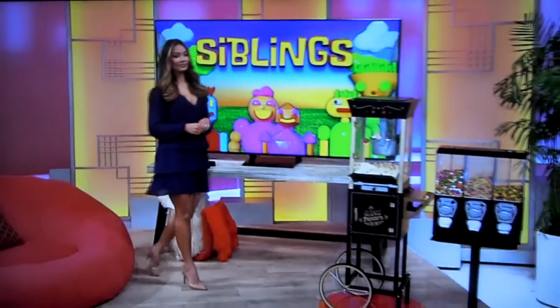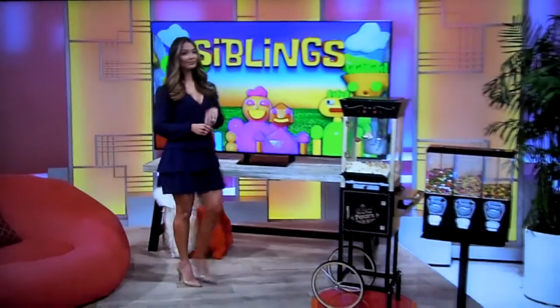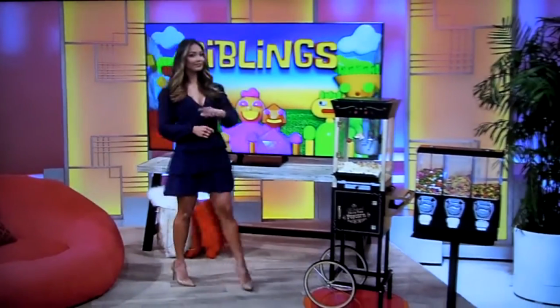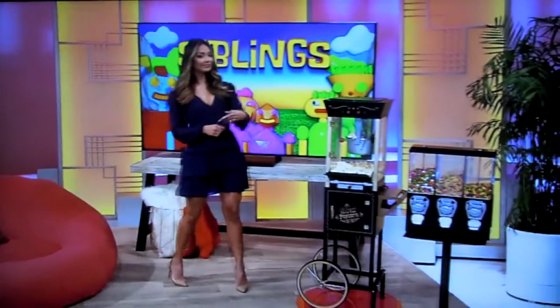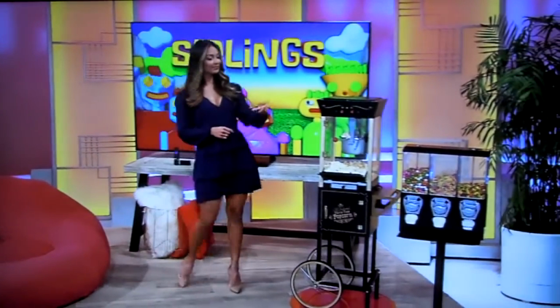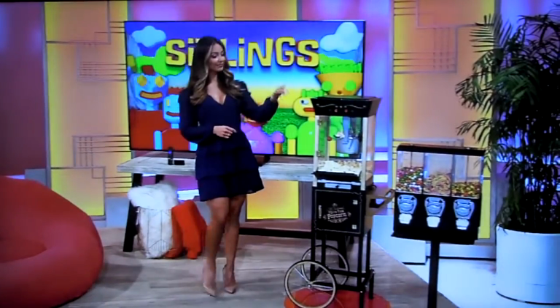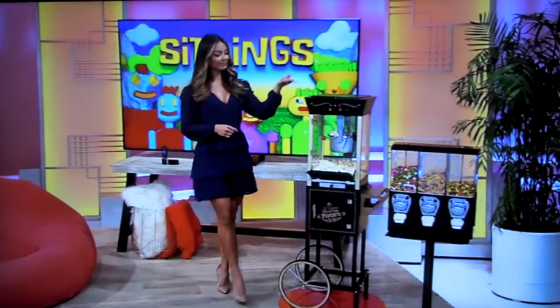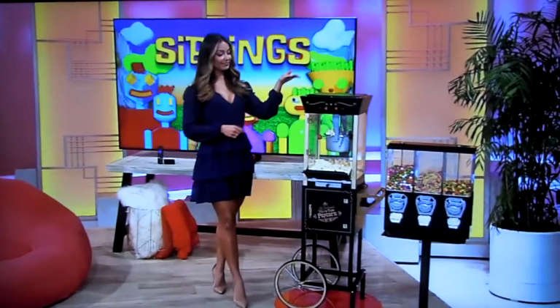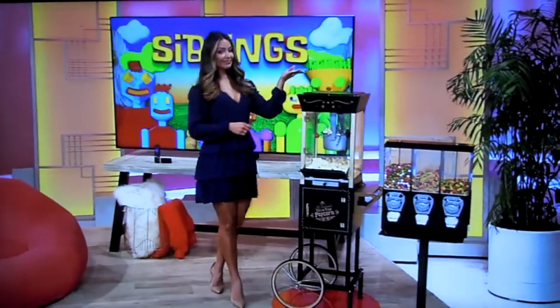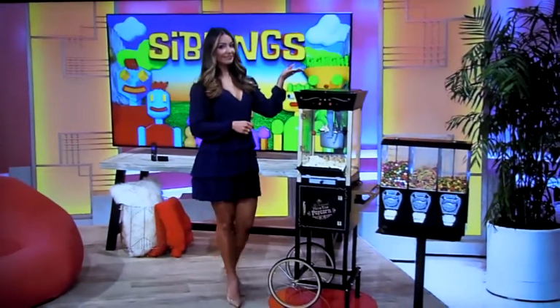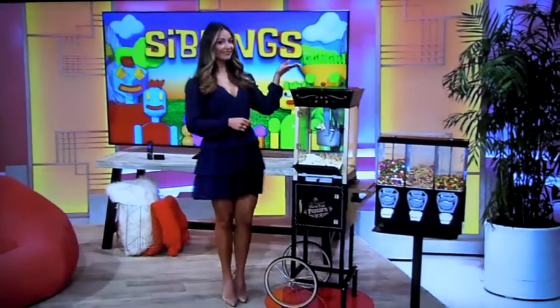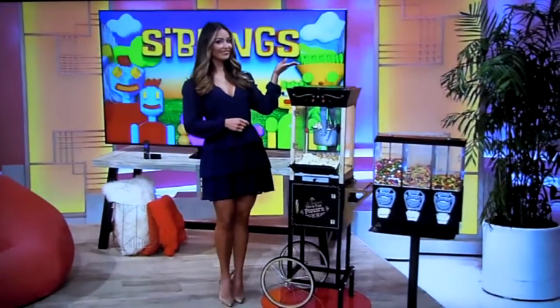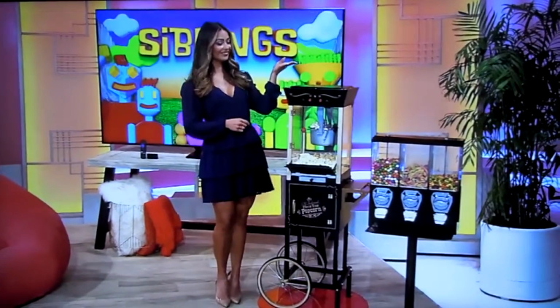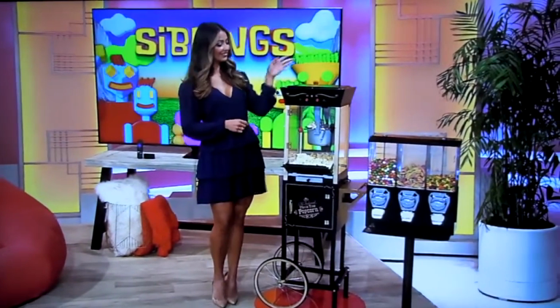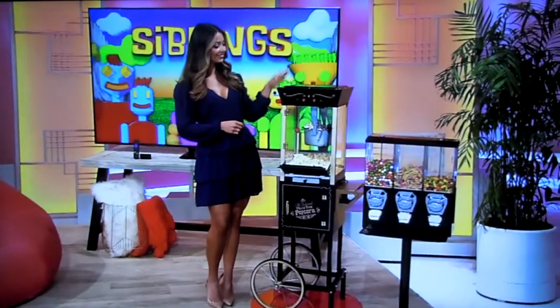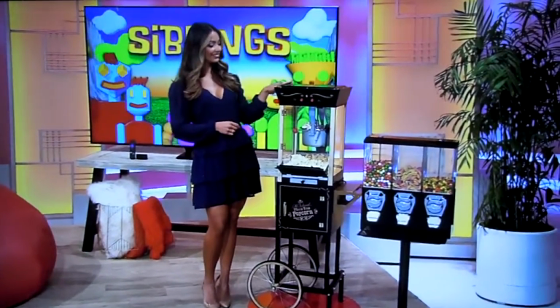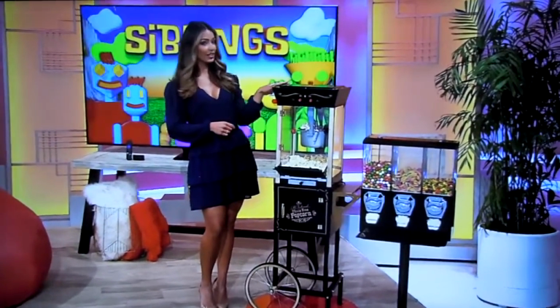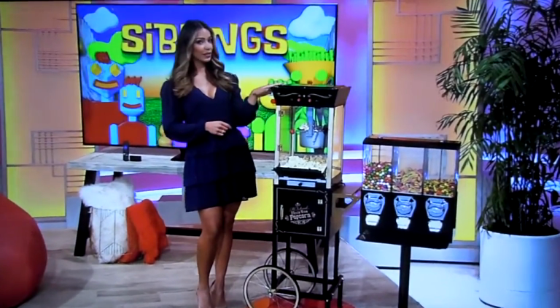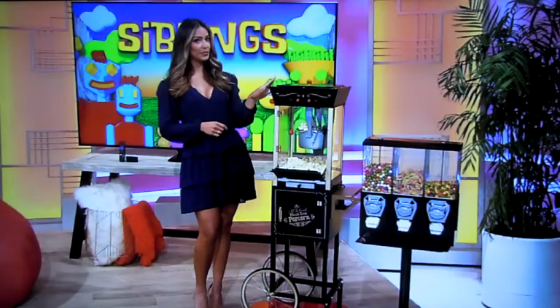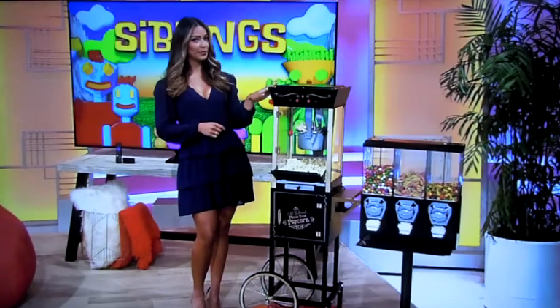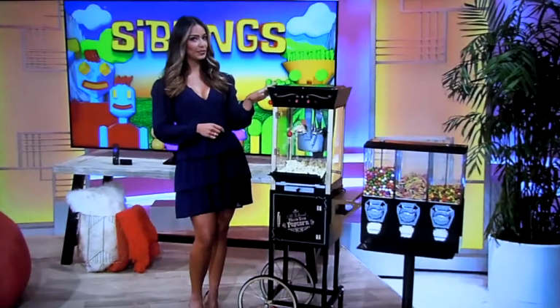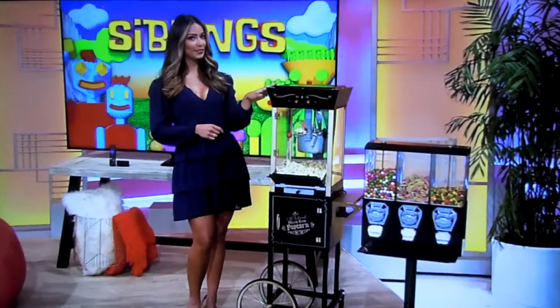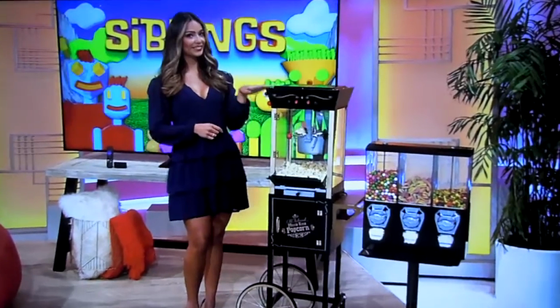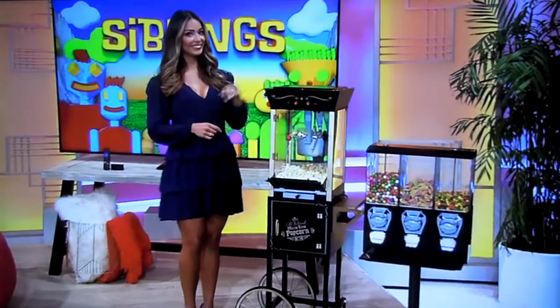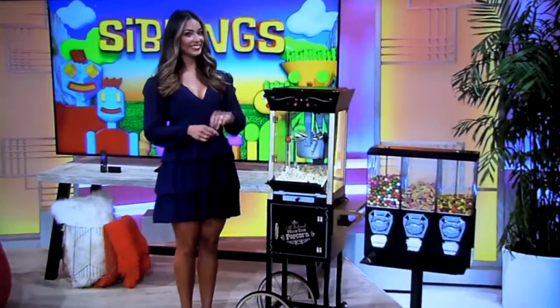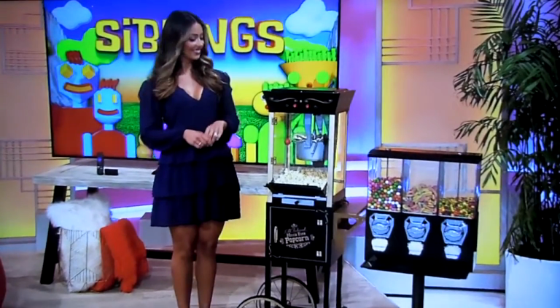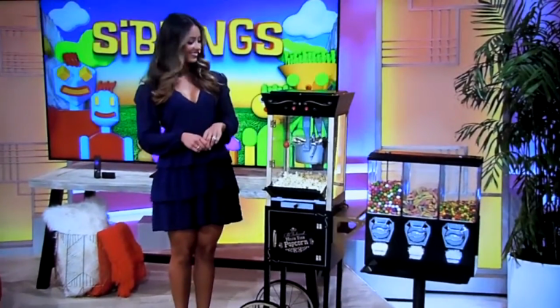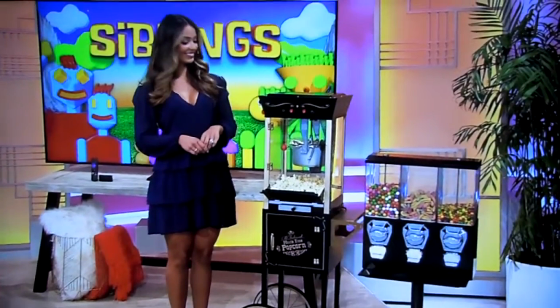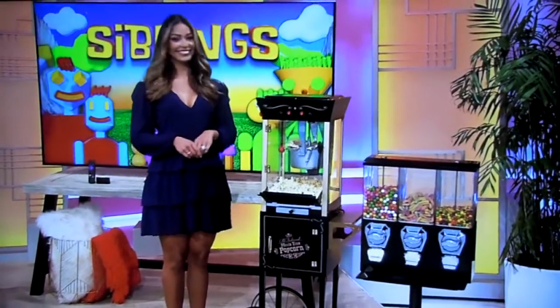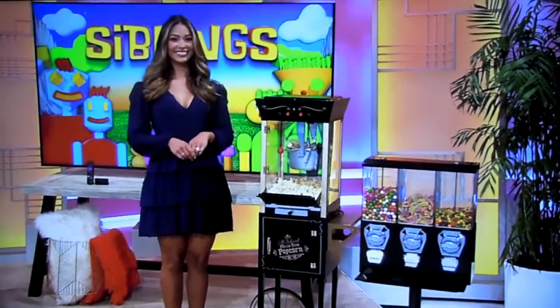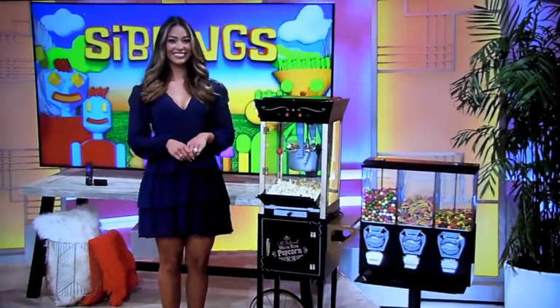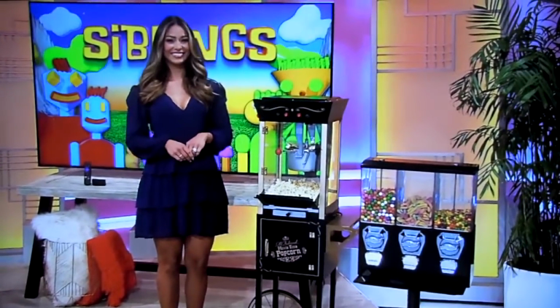Plus, we've added a vintage-style popcorn maker and a three-container candy dispenser!